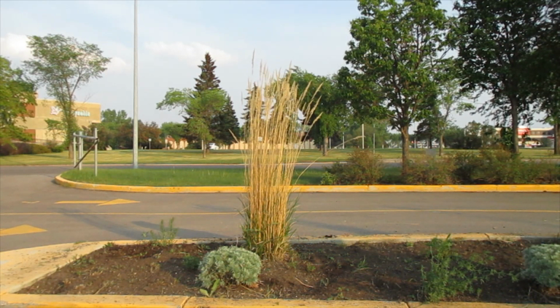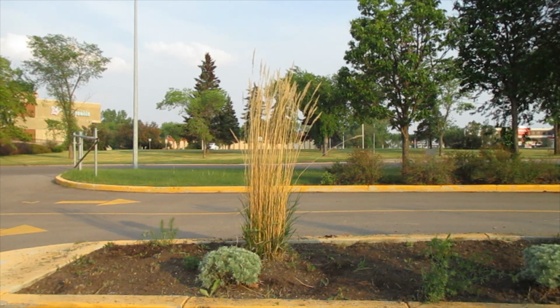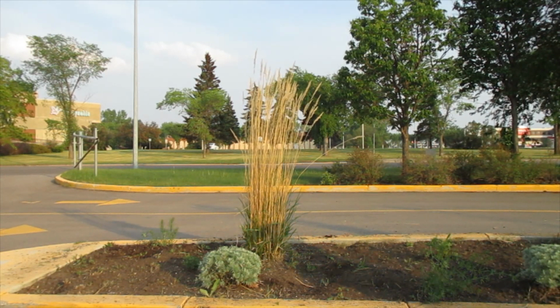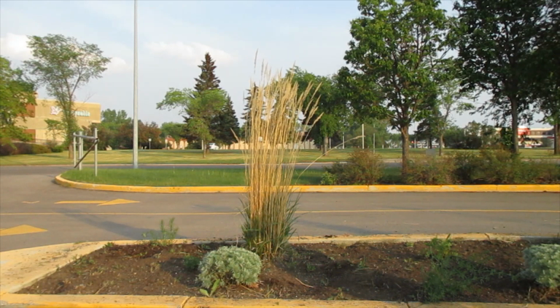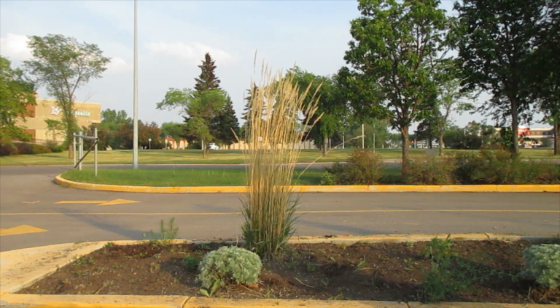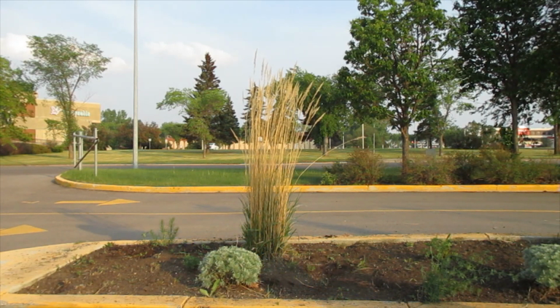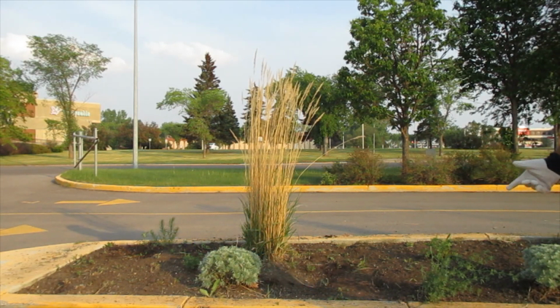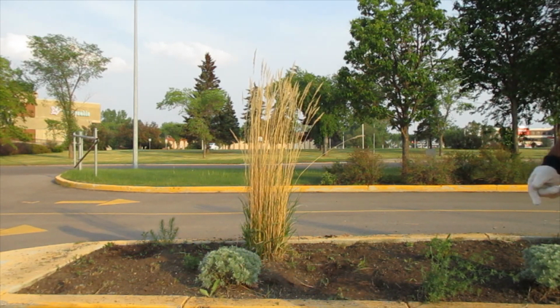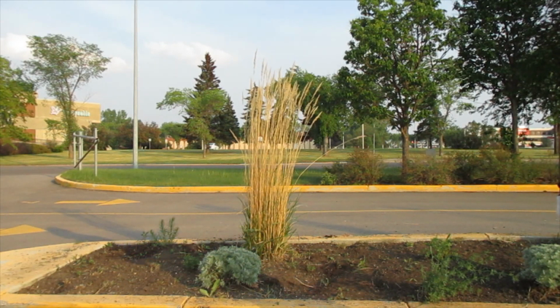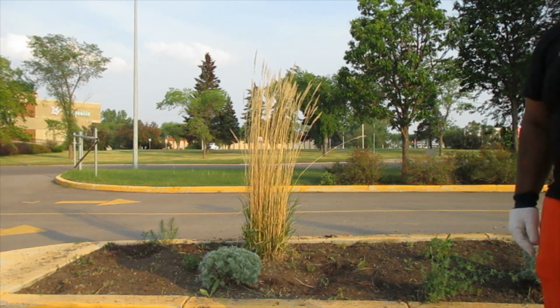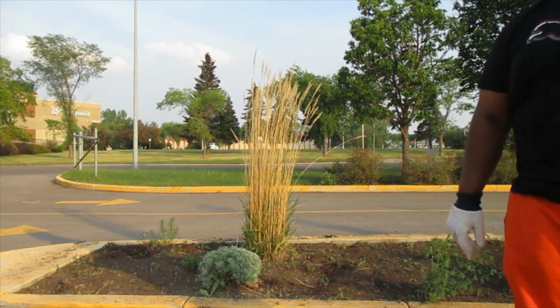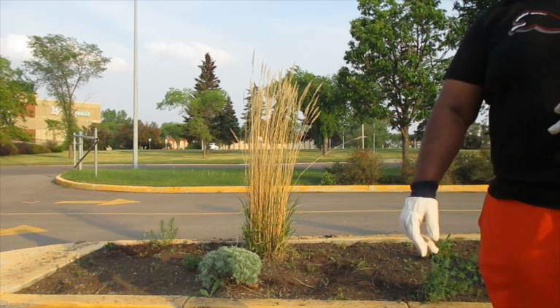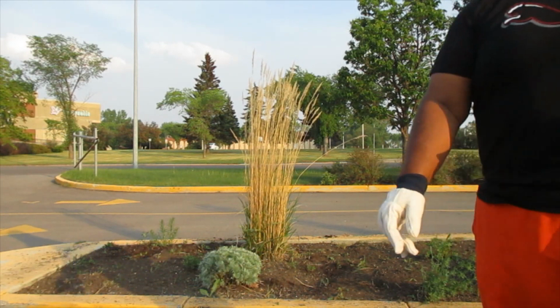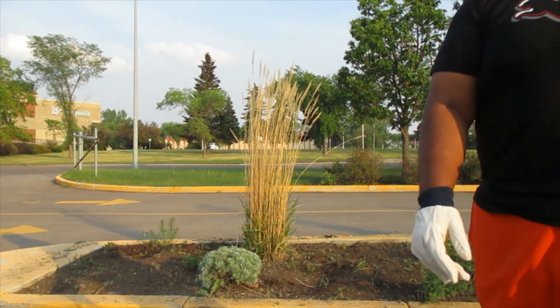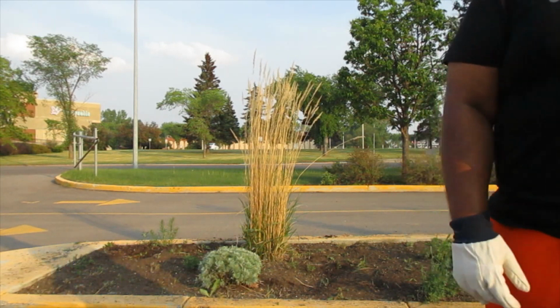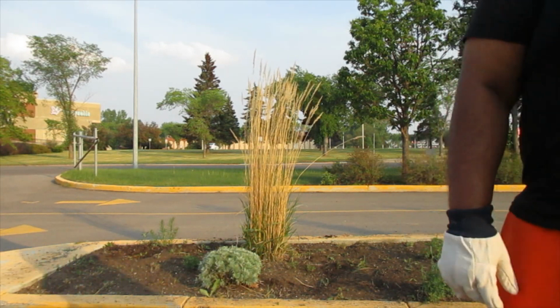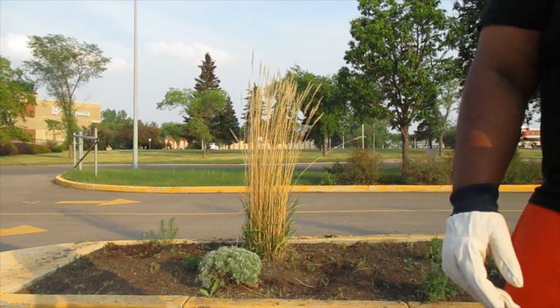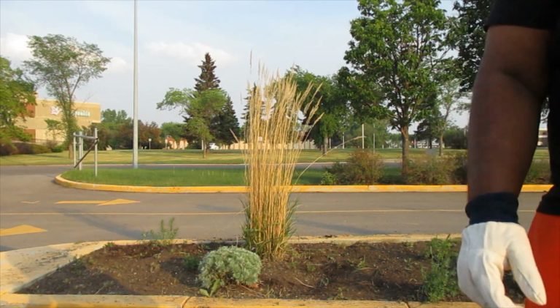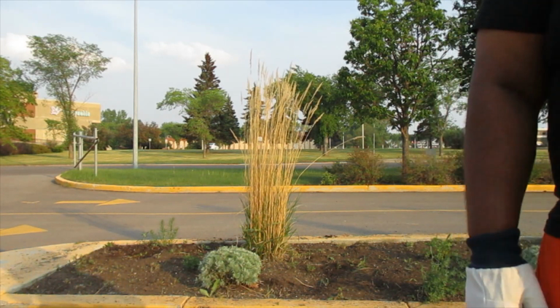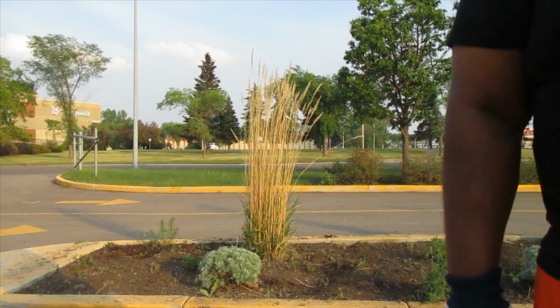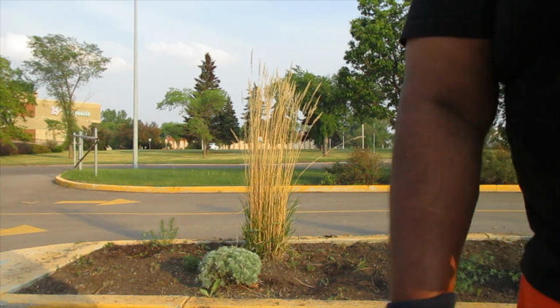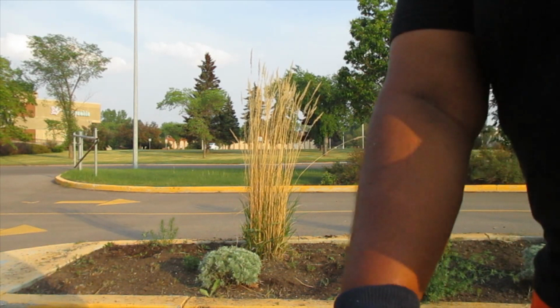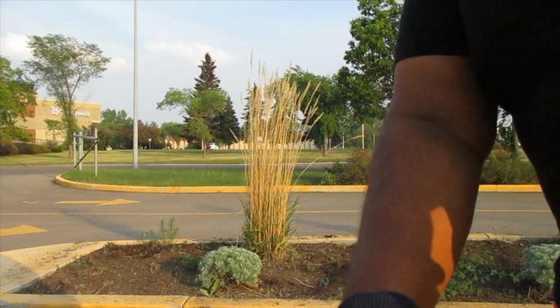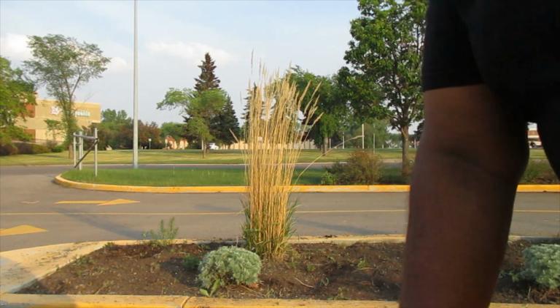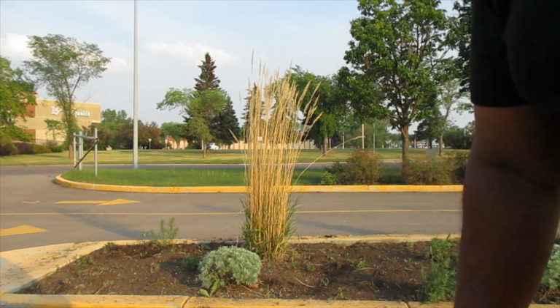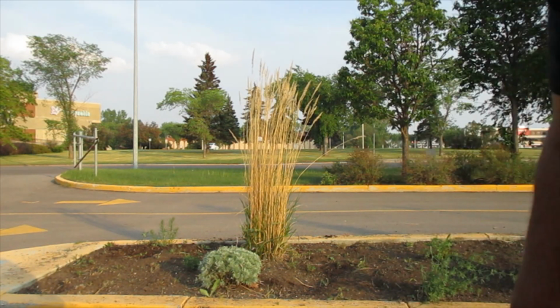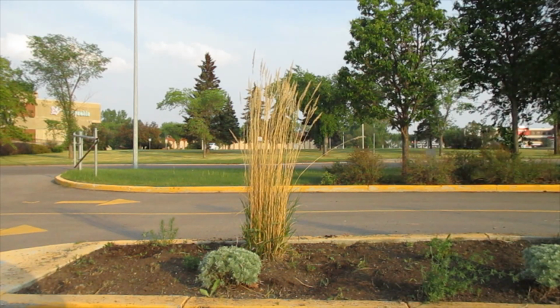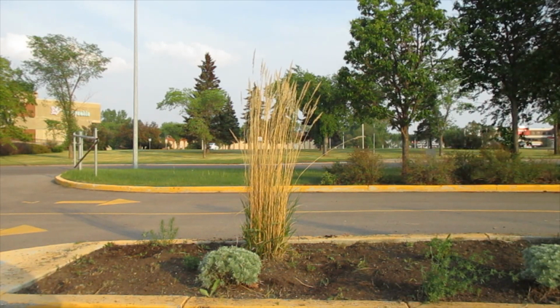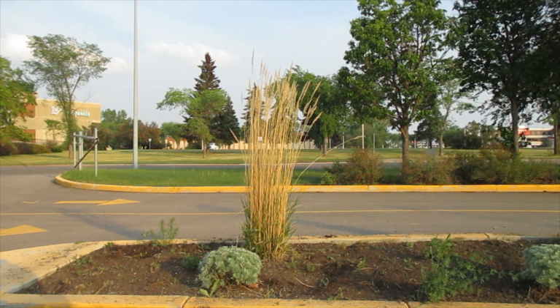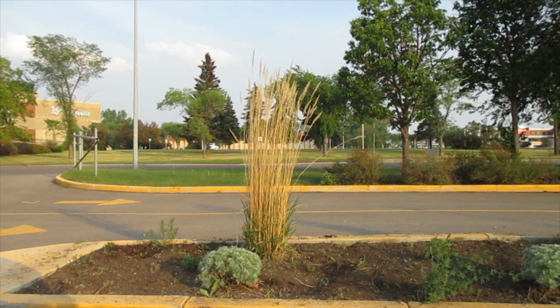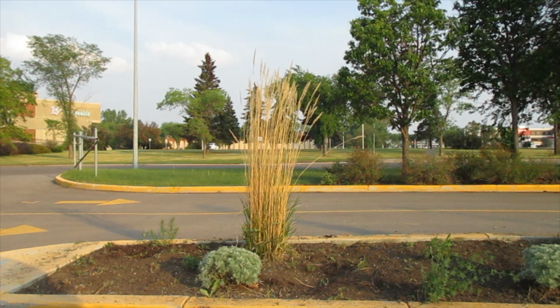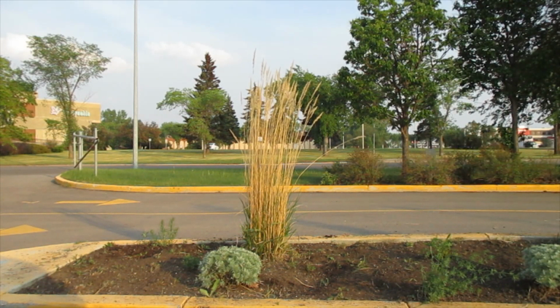All right, so we're going to continue cleaning up and then we're going to show you after we're done flowering everything.